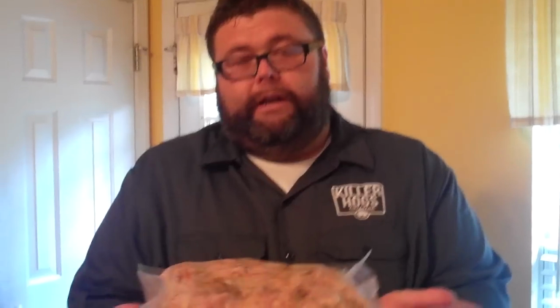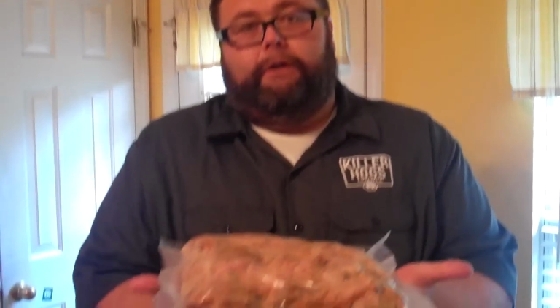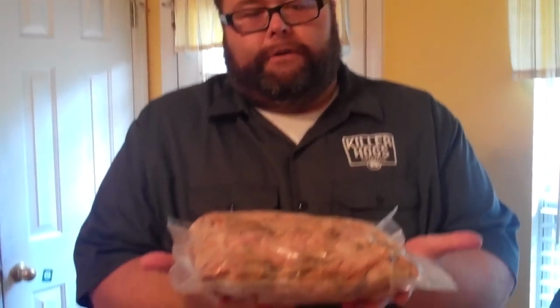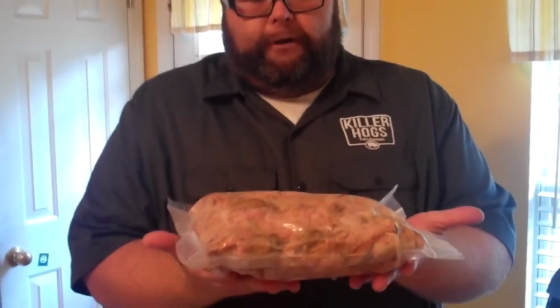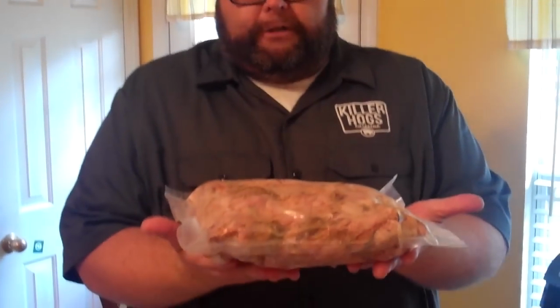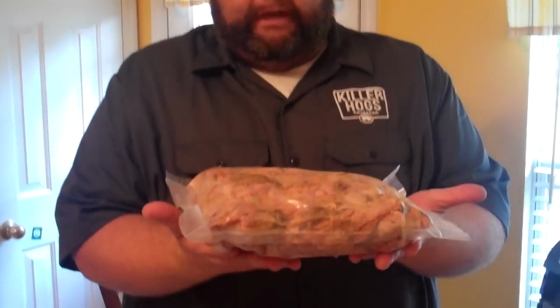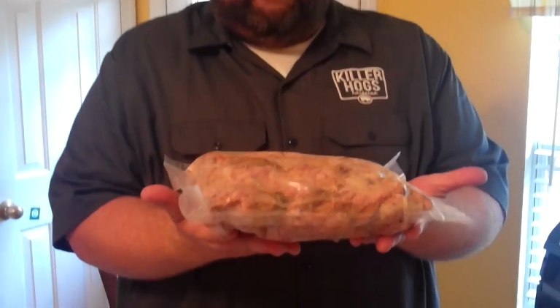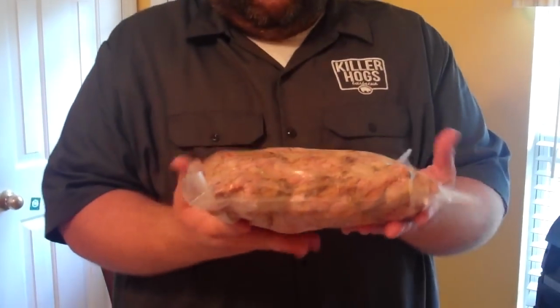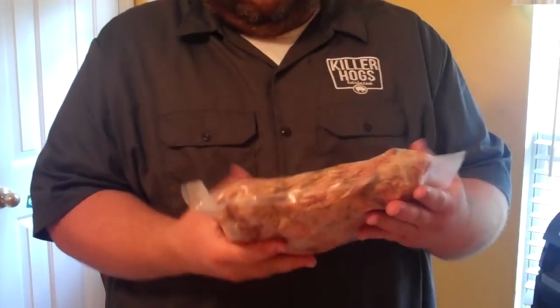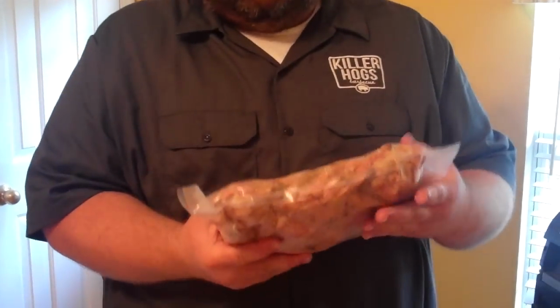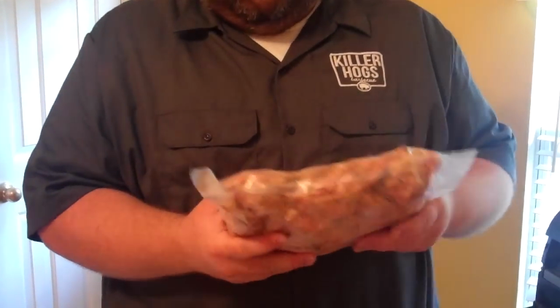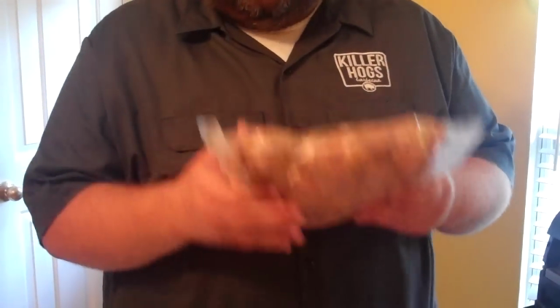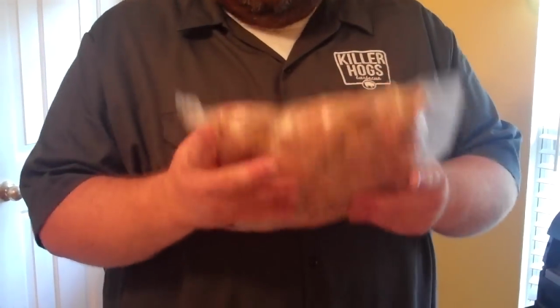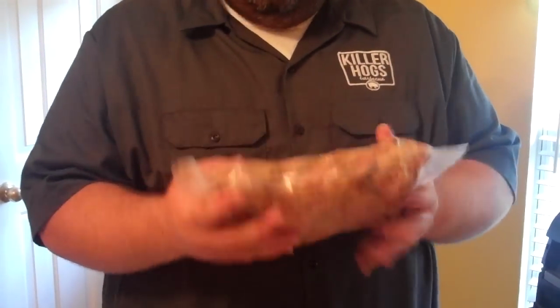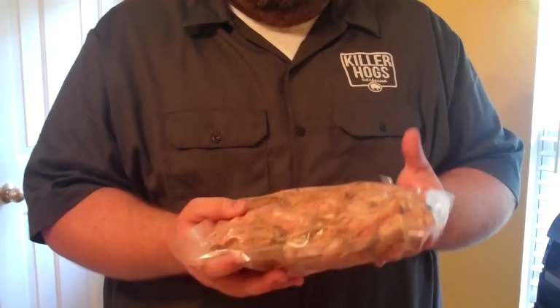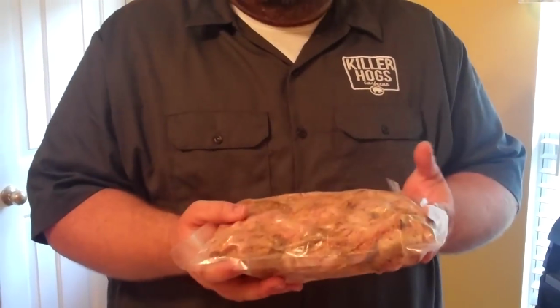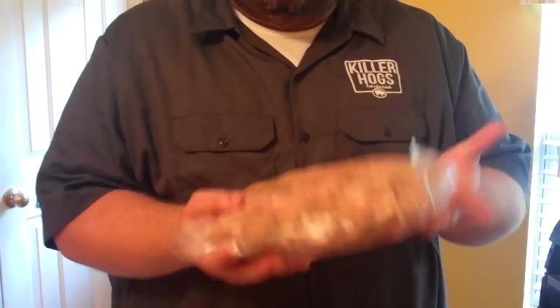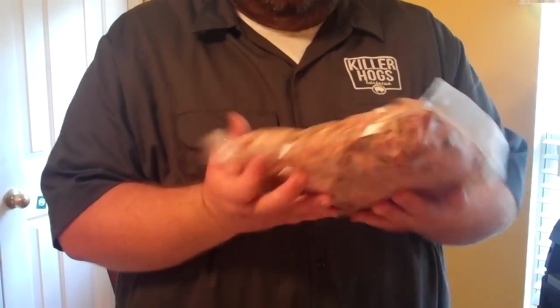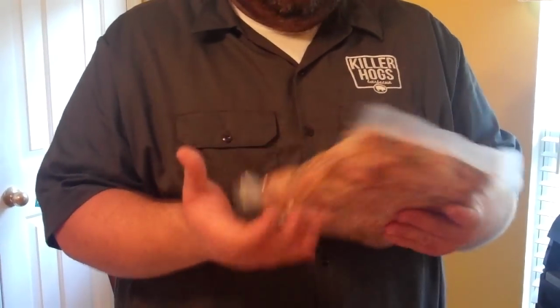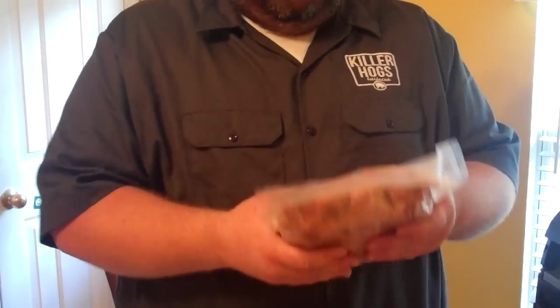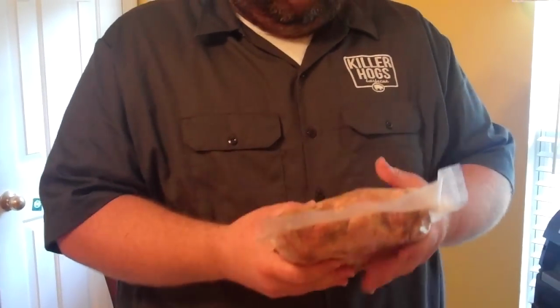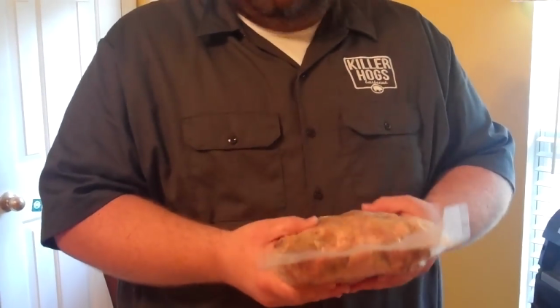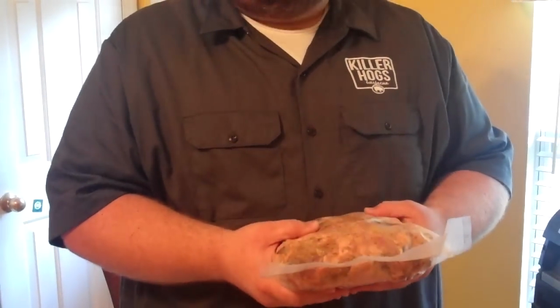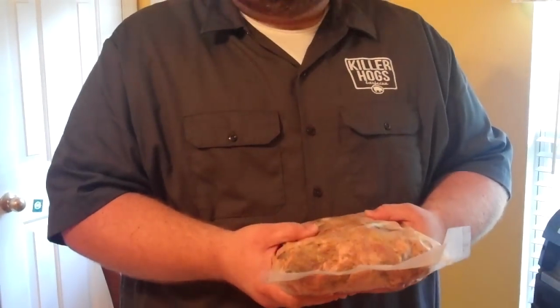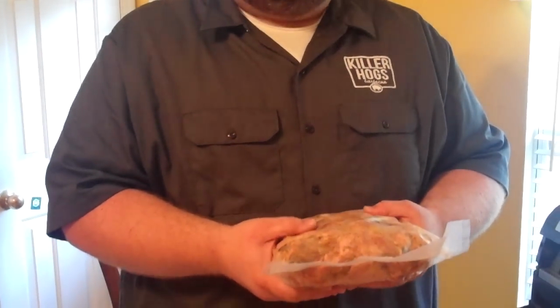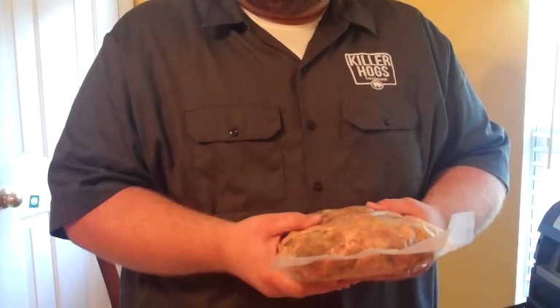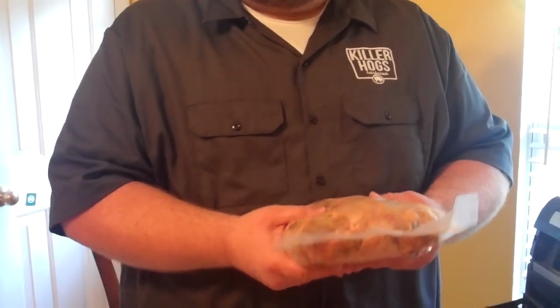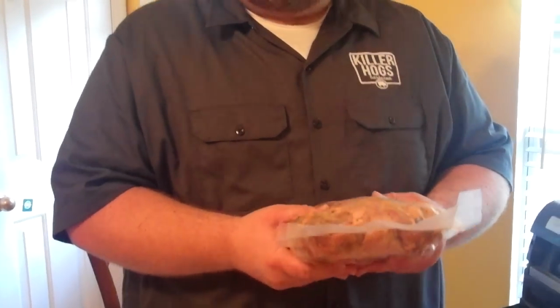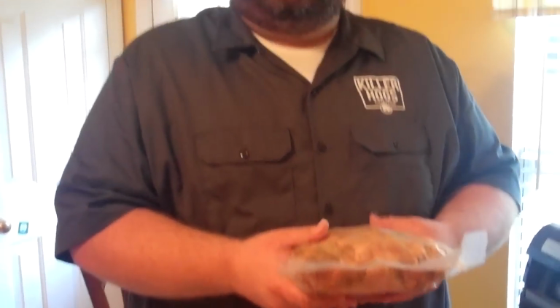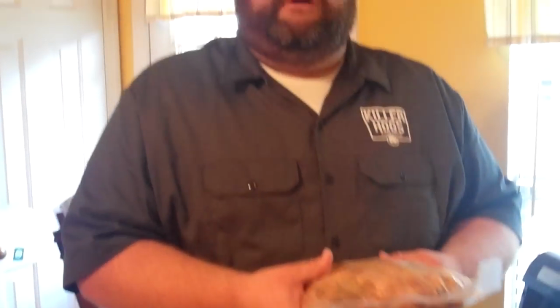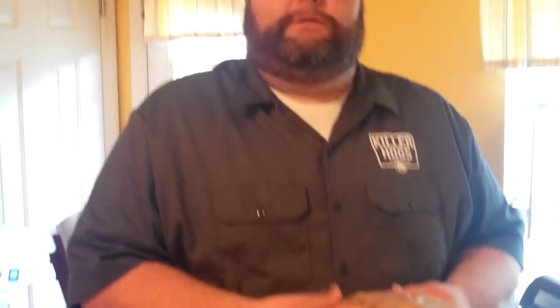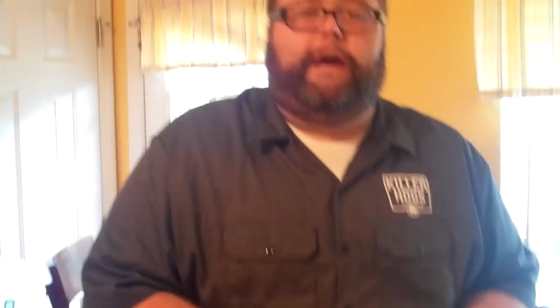As you can see, you can flatten it out — it's ready to go in your freezer, takes up a lot less space, all the air is off of it. And that's how we put up barbecue, Killer Hogs style.